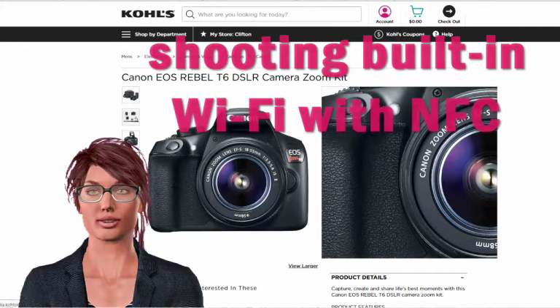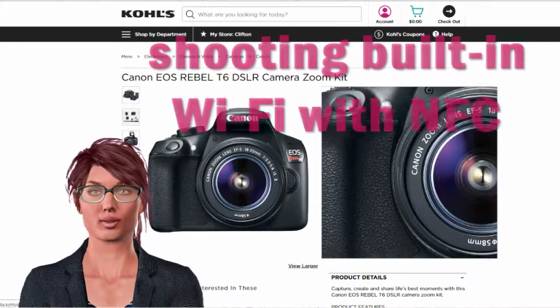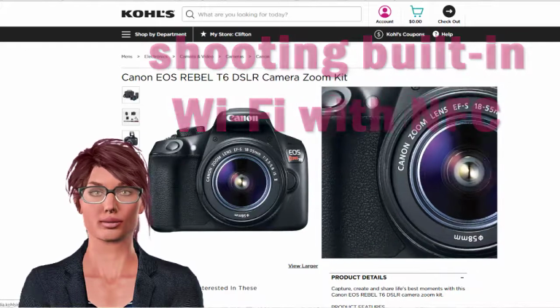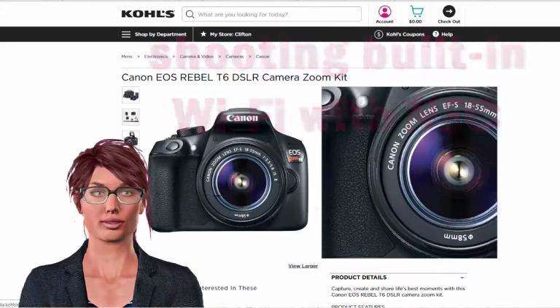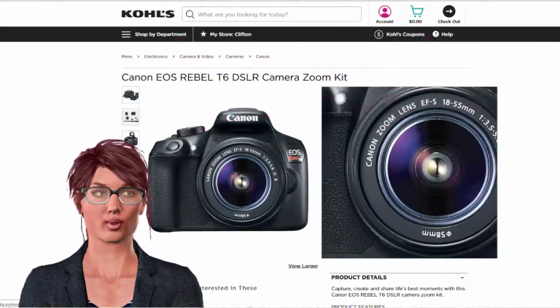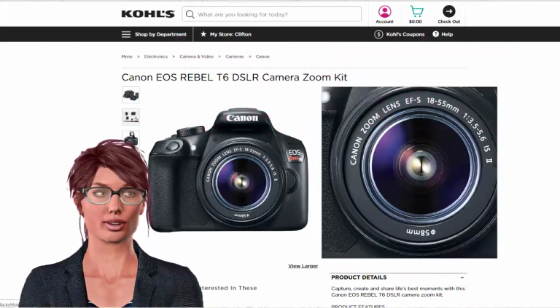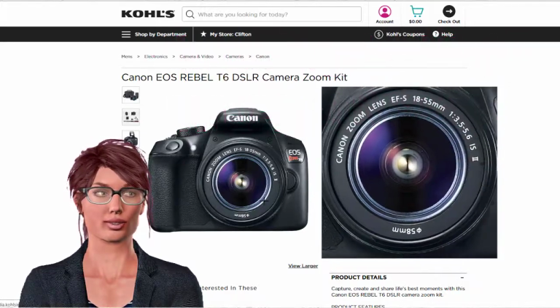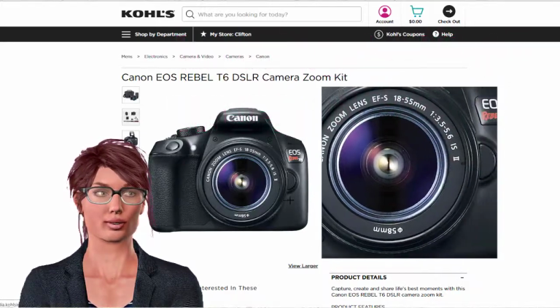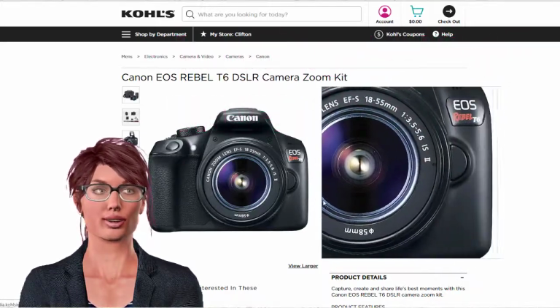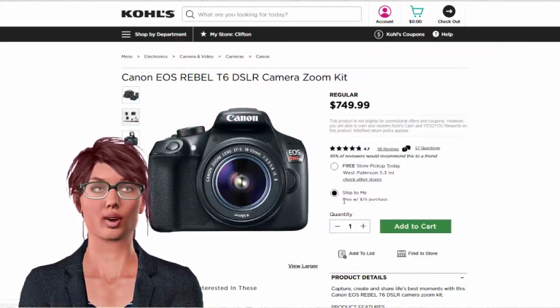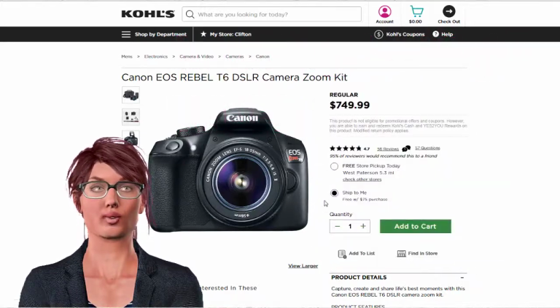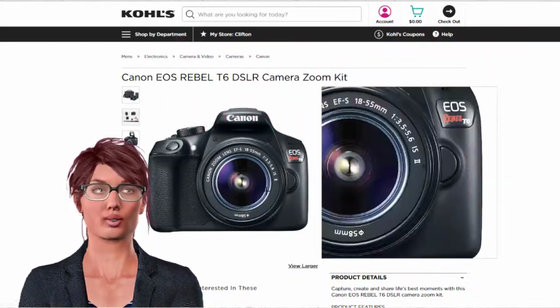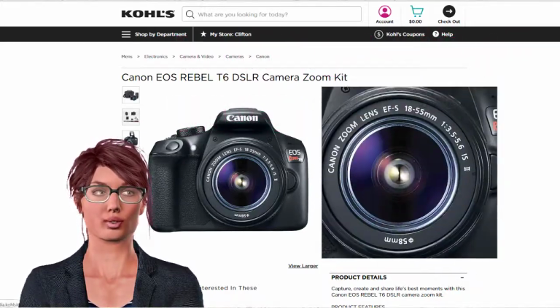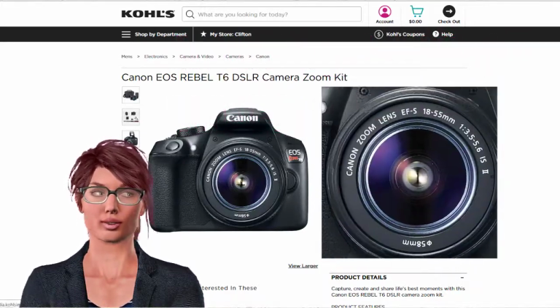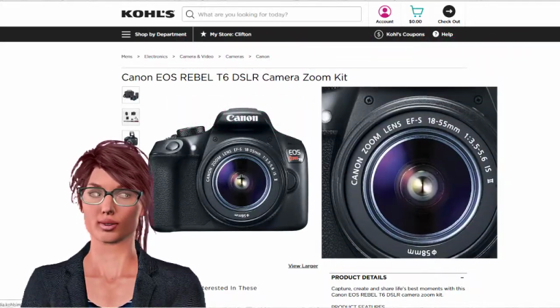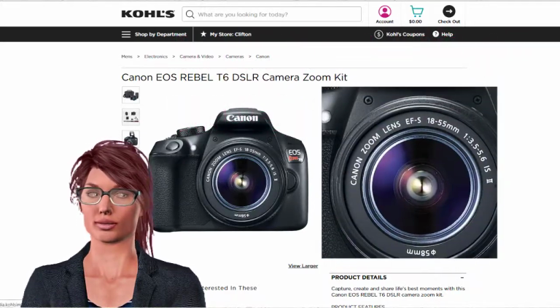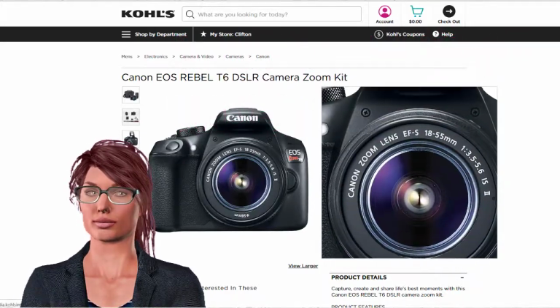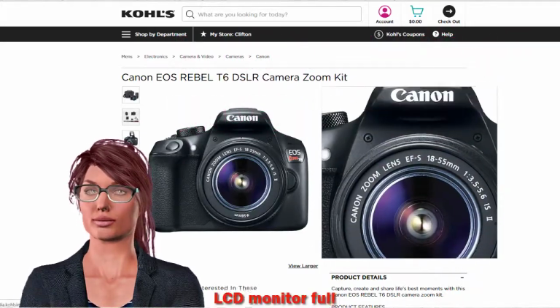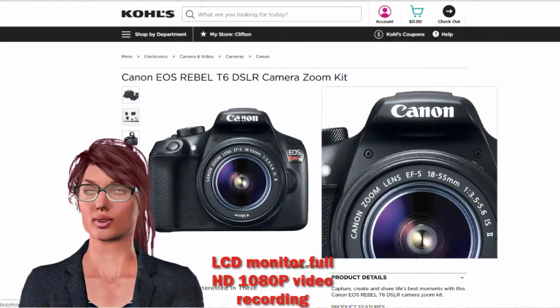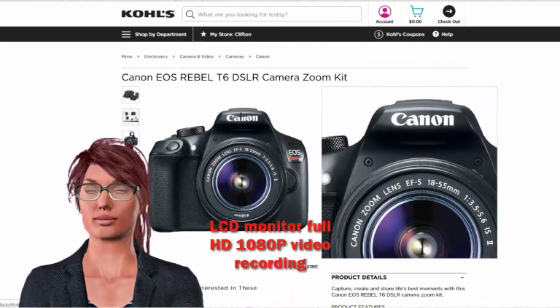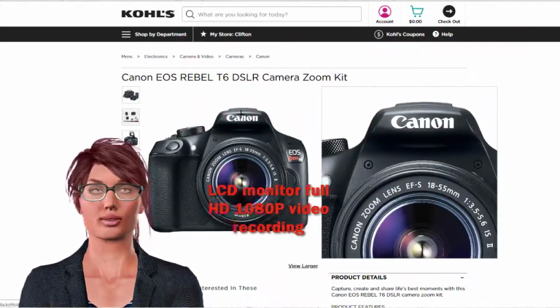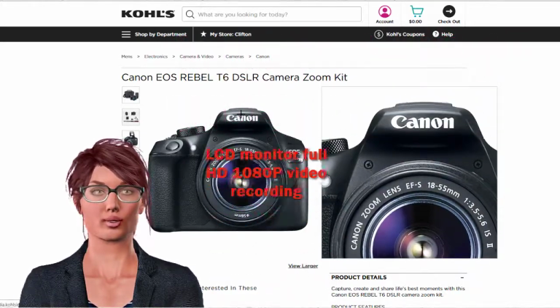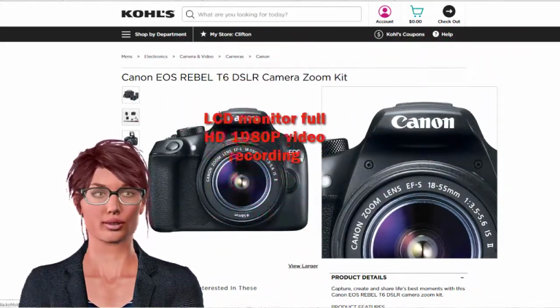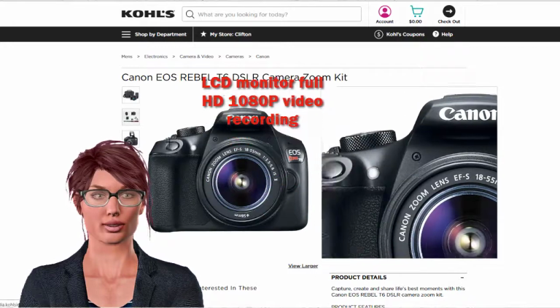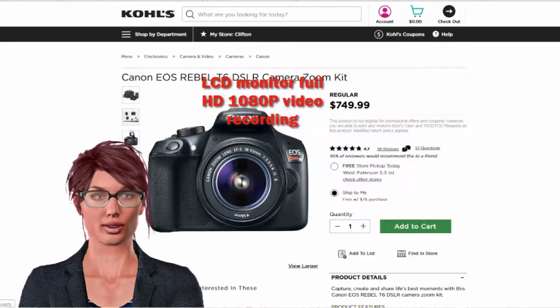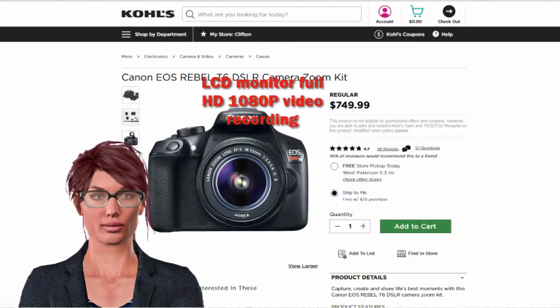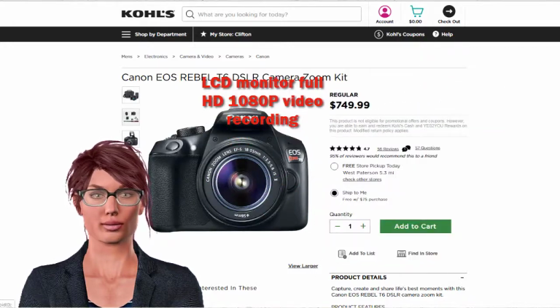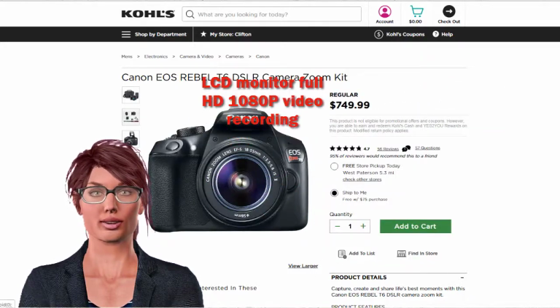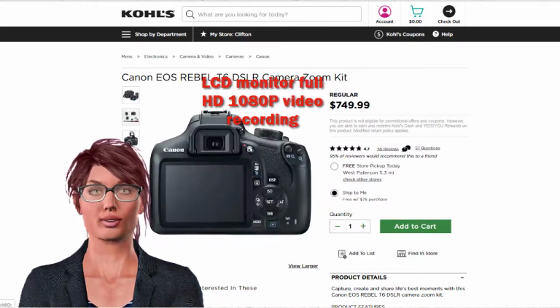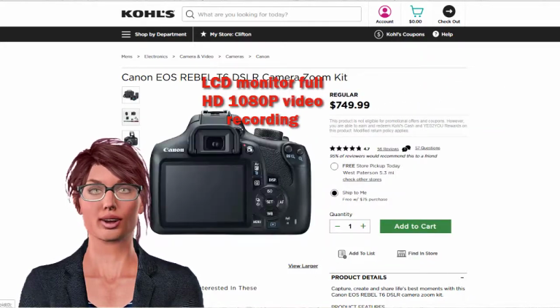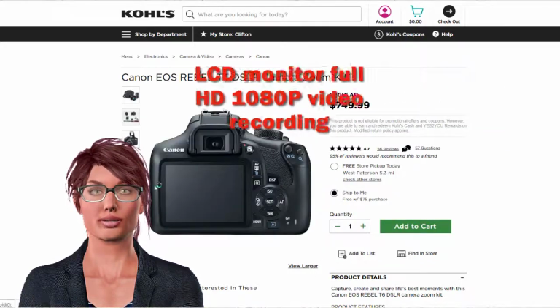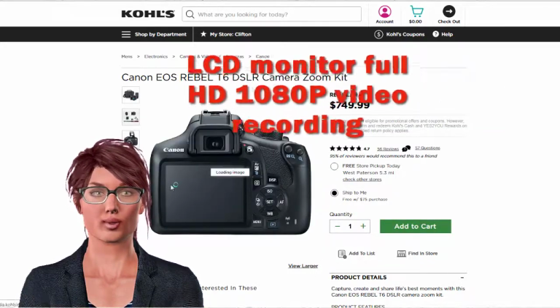Also see reviews about this top-rated digital camera. Only verified shoppers write opinions here for this camera.